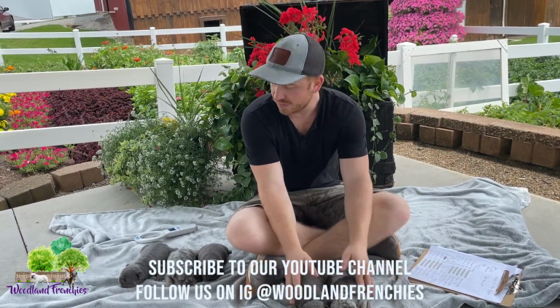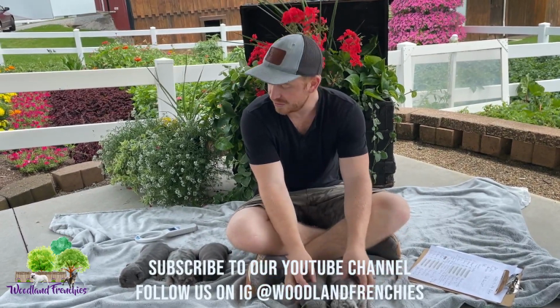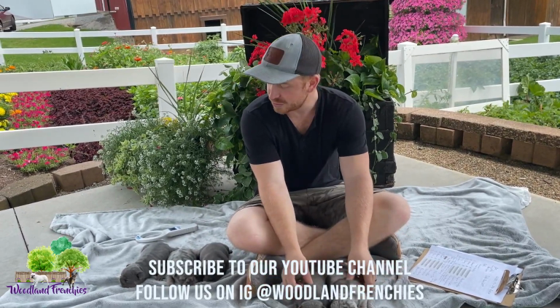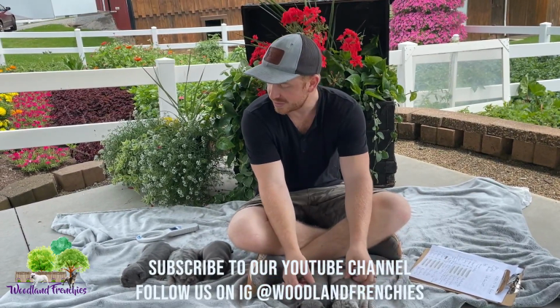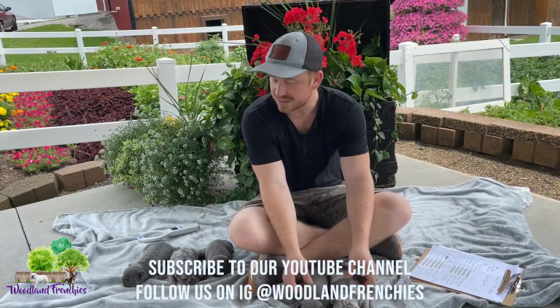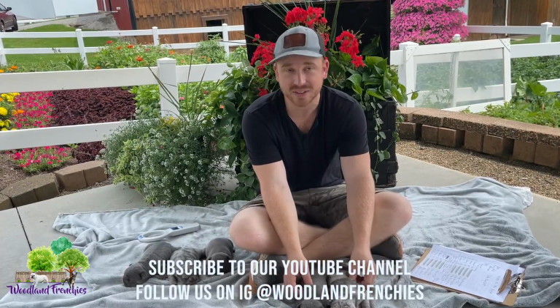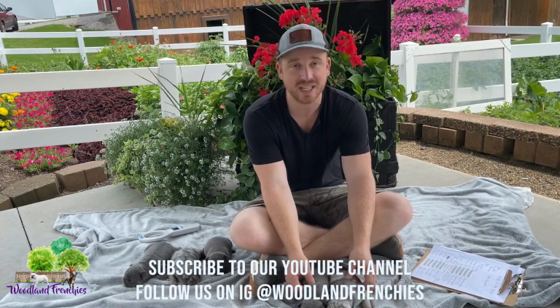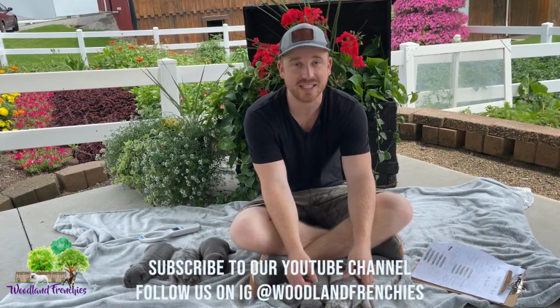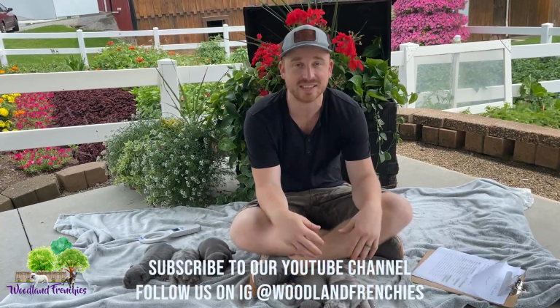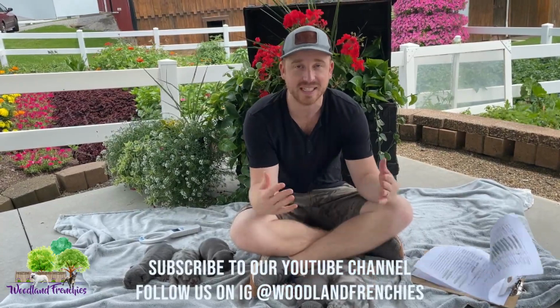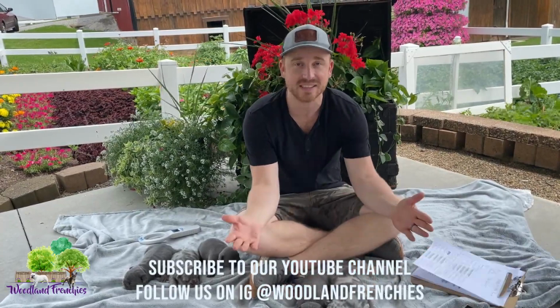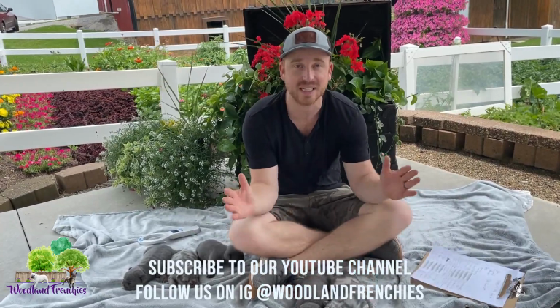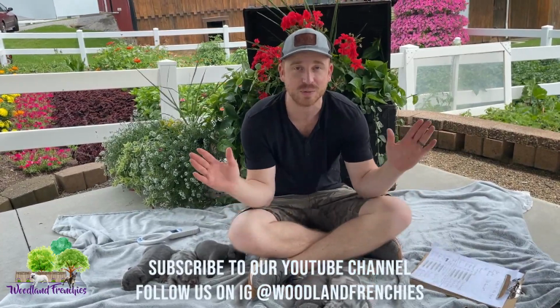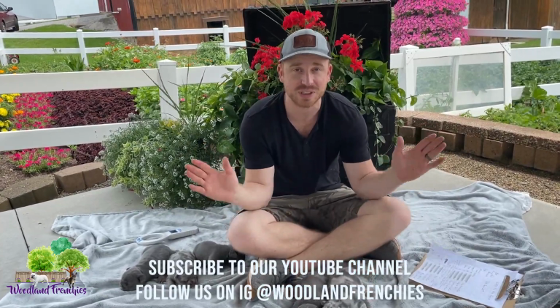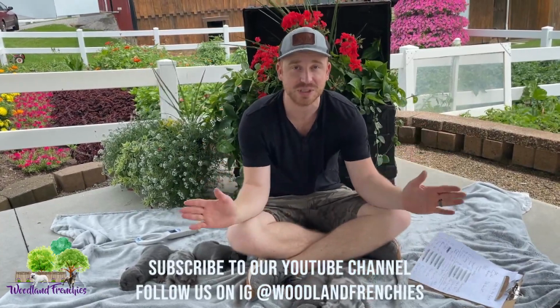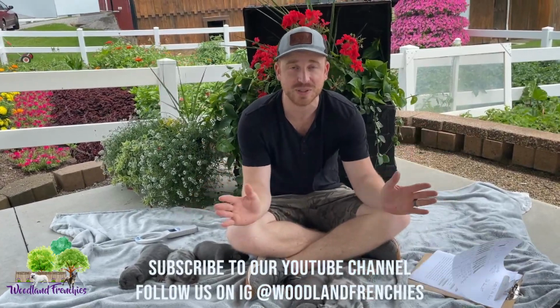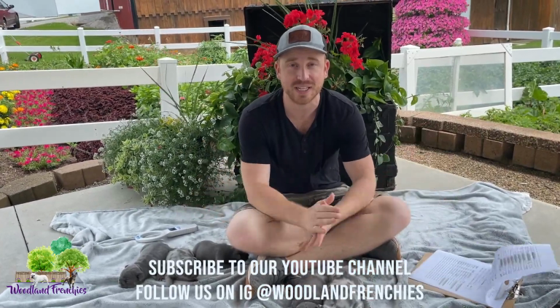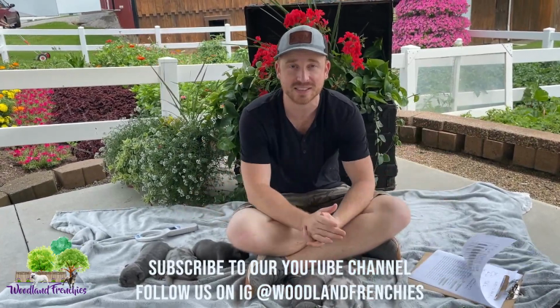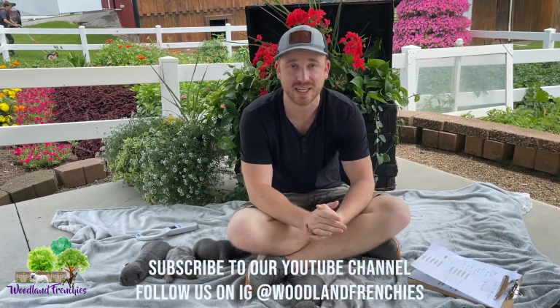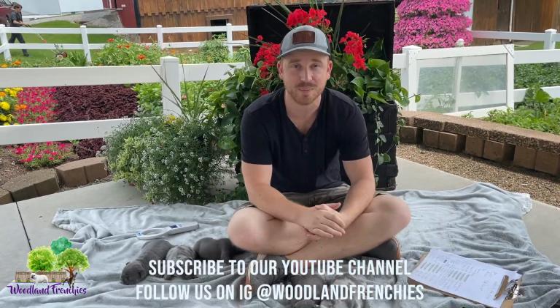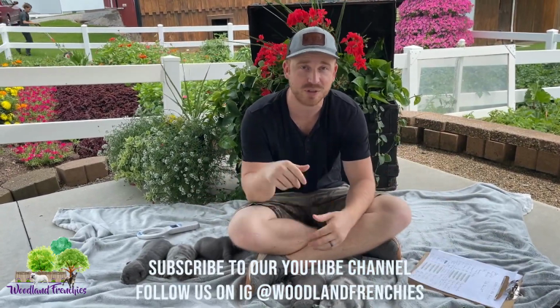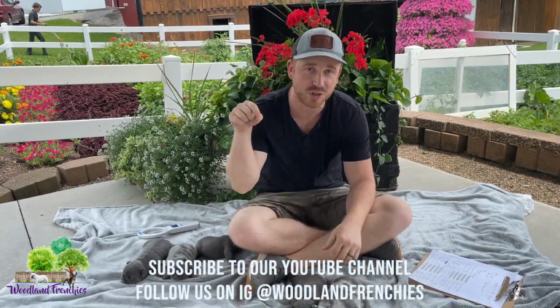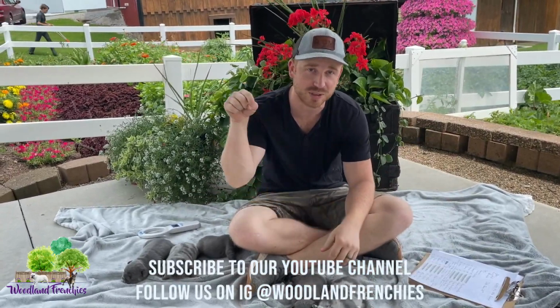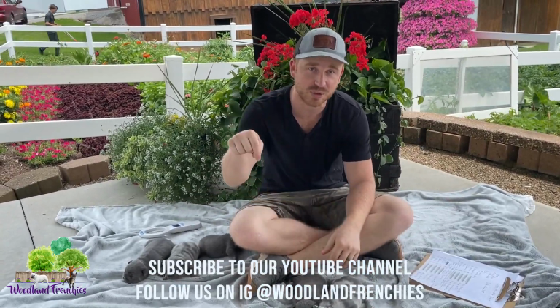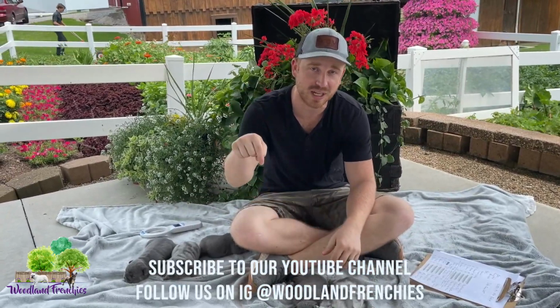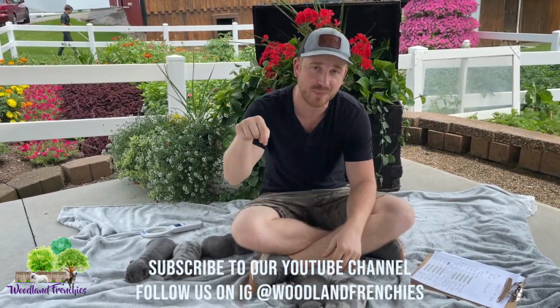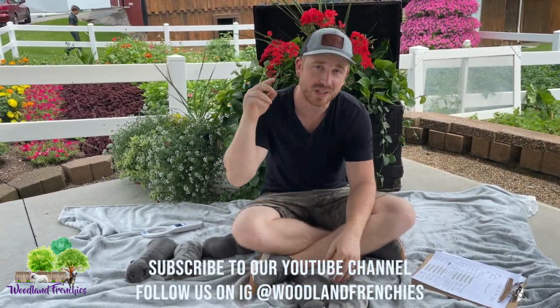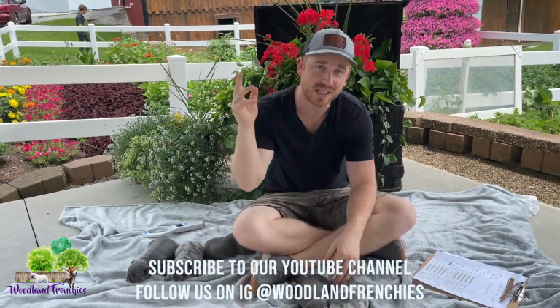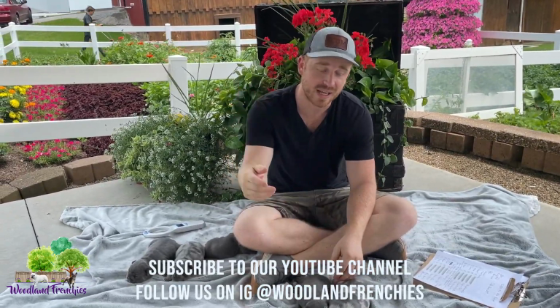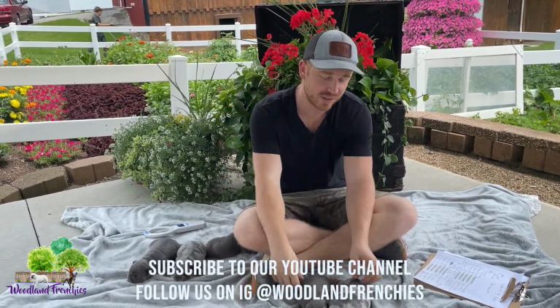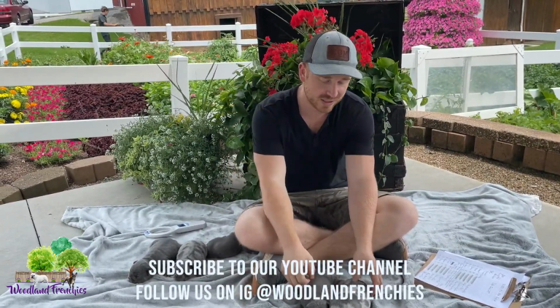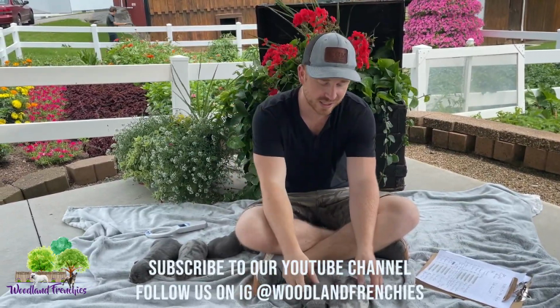Hopefully you enjoyed this litter. Thanks guys, we'll see you next time. Make sure to subscribe and have a good day.